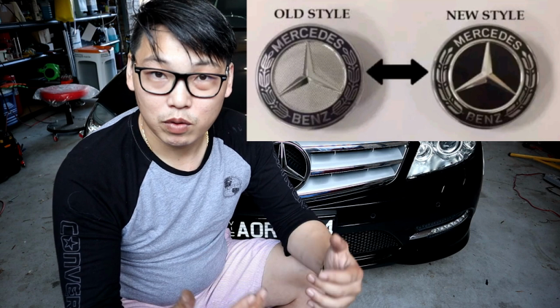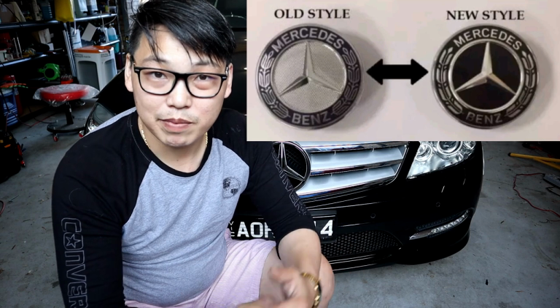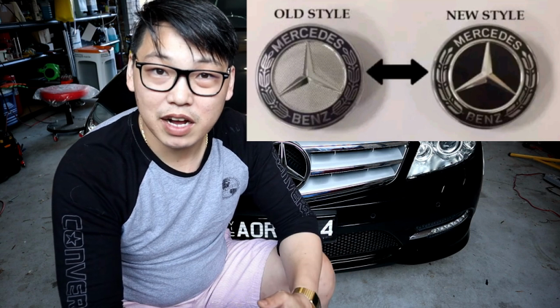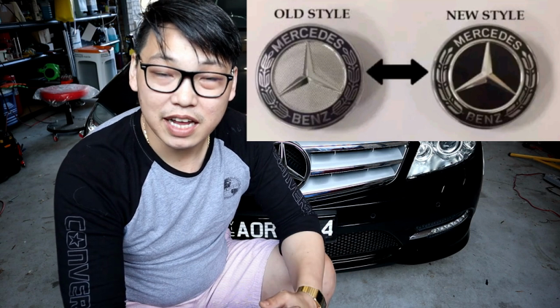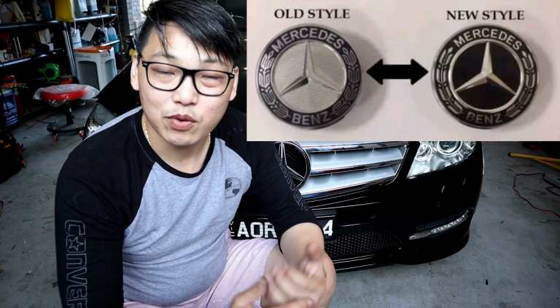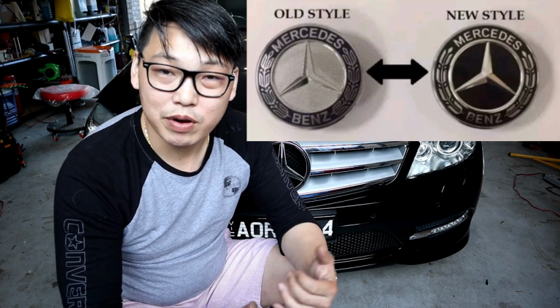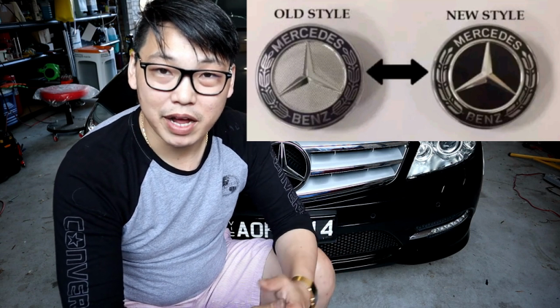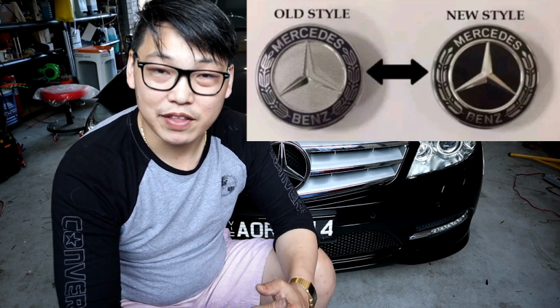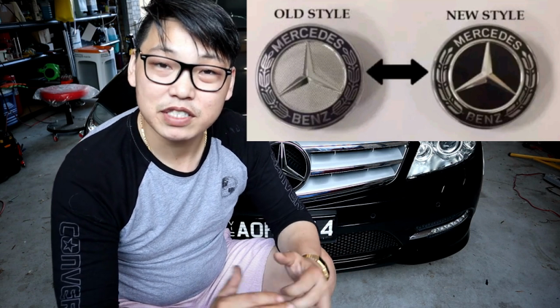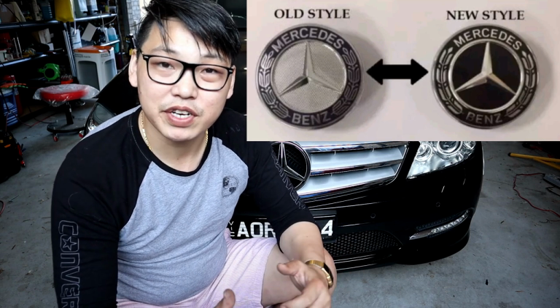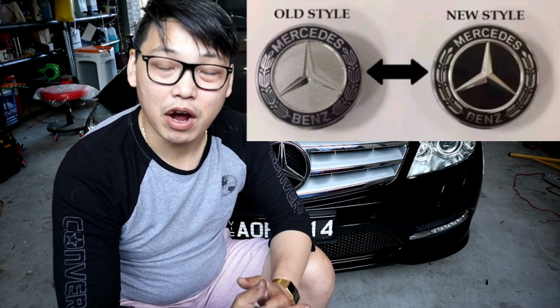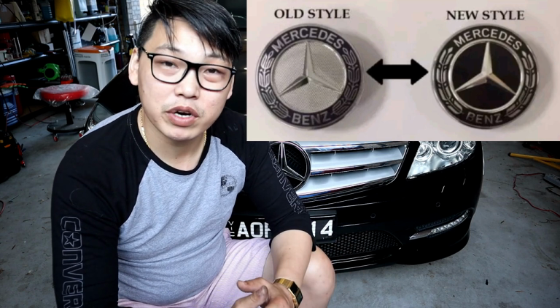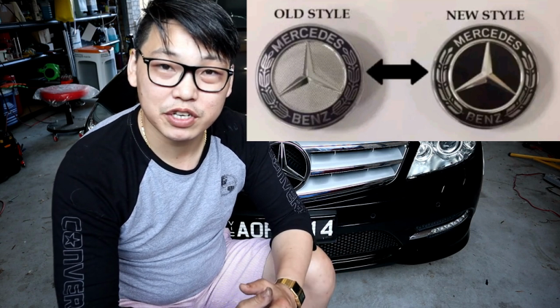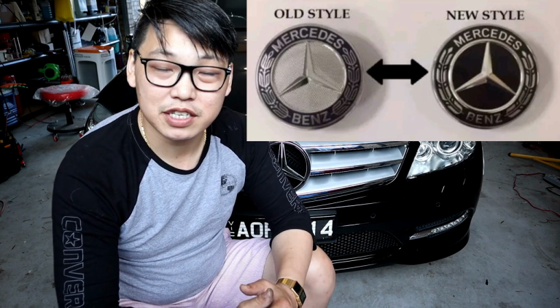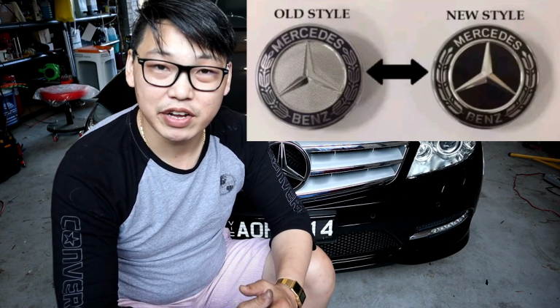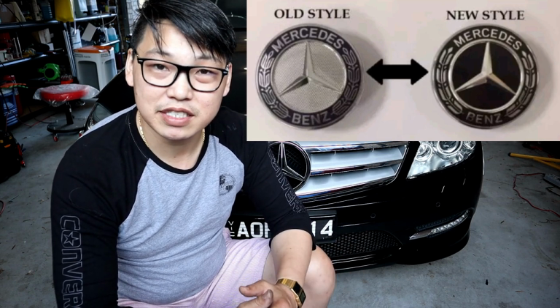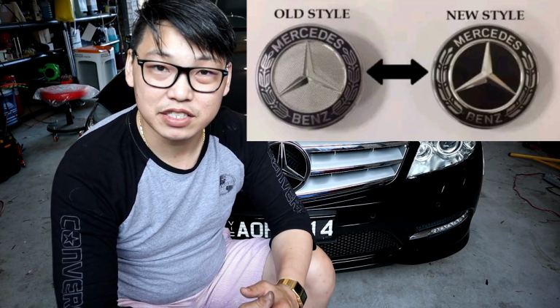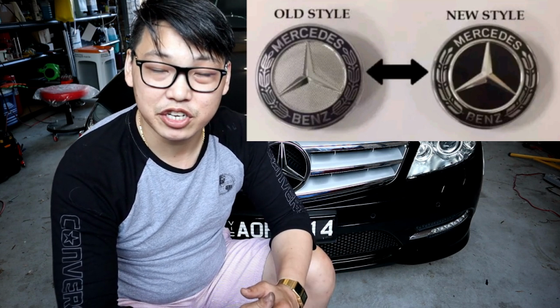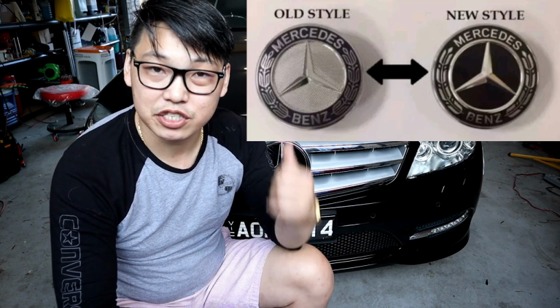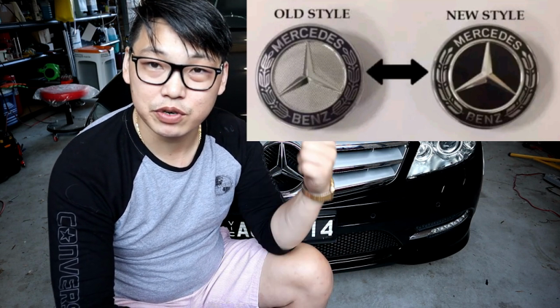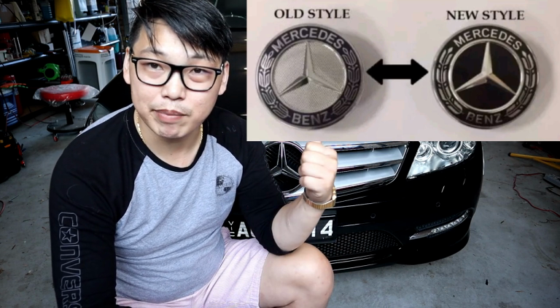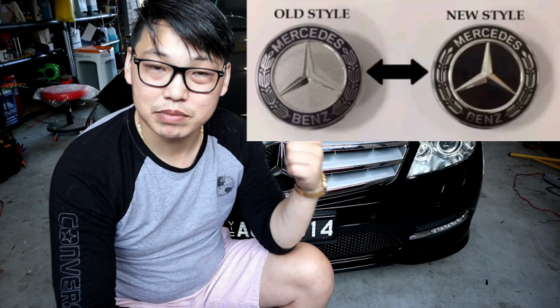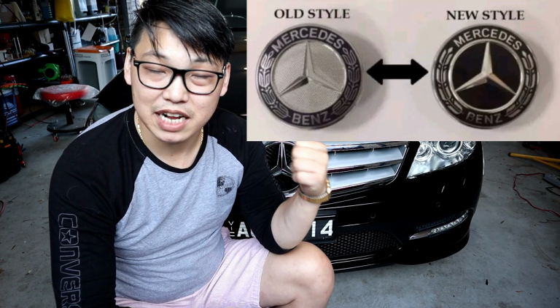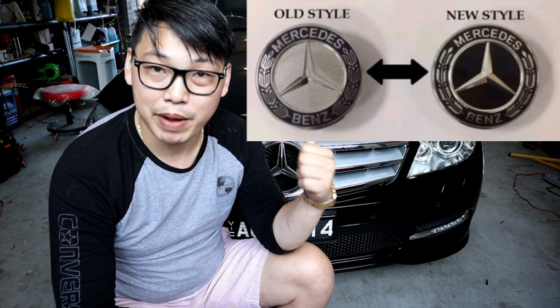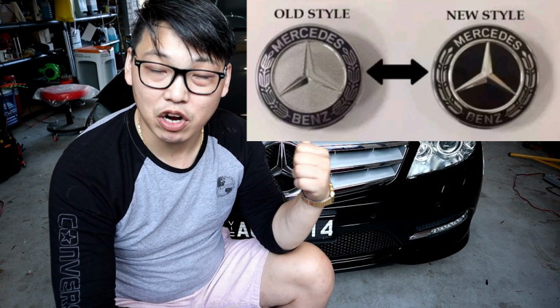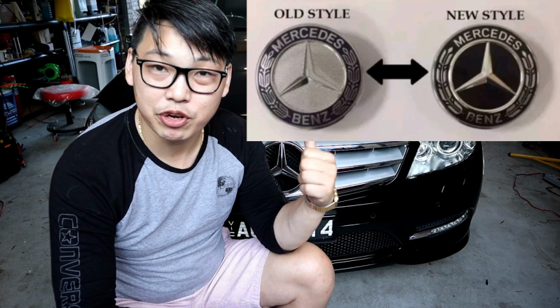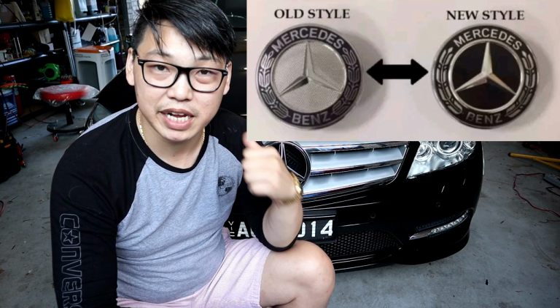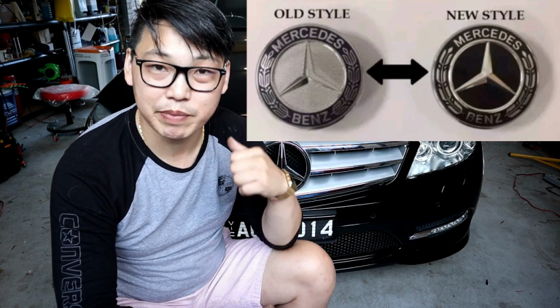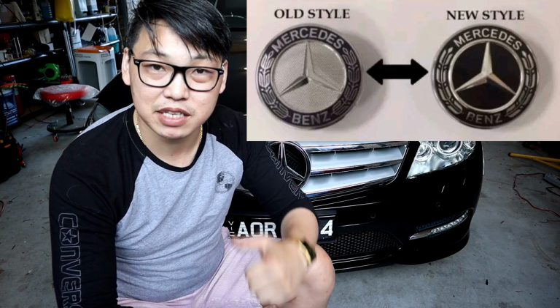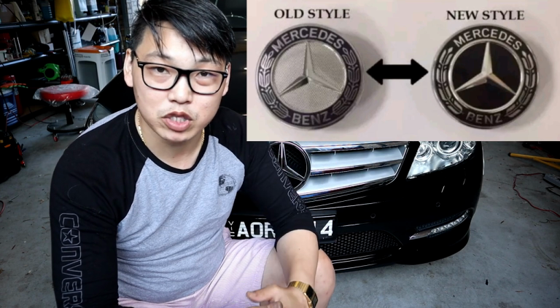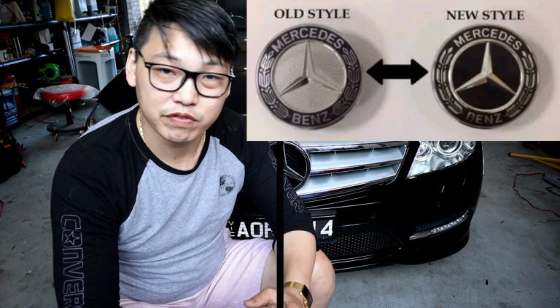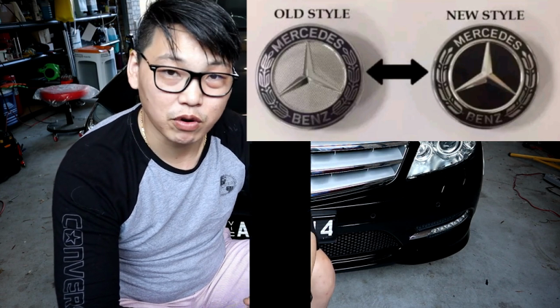What's up guys and welcome back. In this video, I want to show you guys how easy it is to change the hood emblem slash badge on your Mercedes-Benz W204.